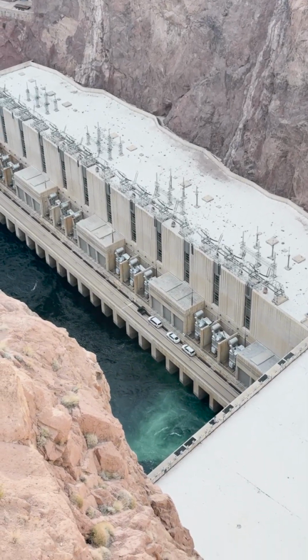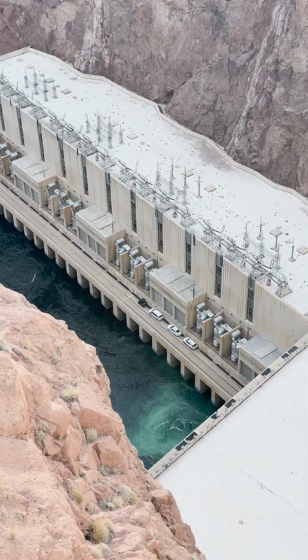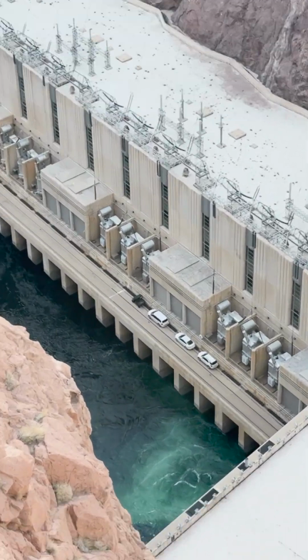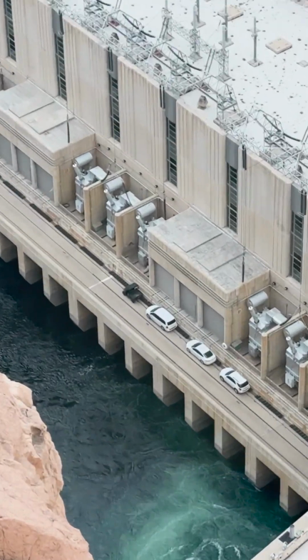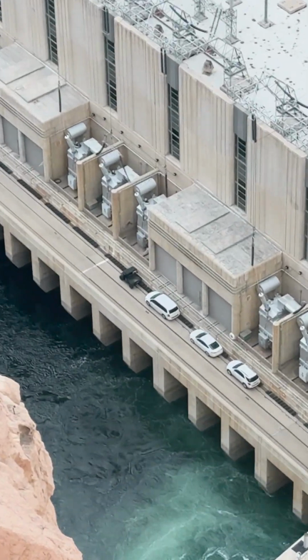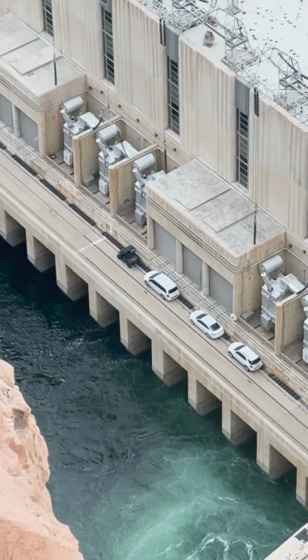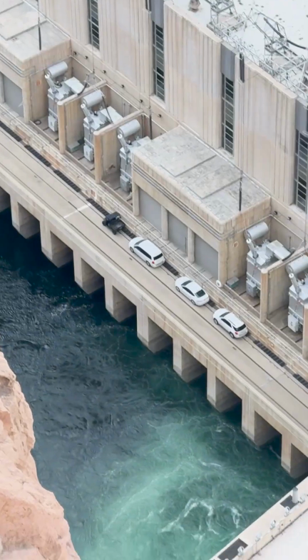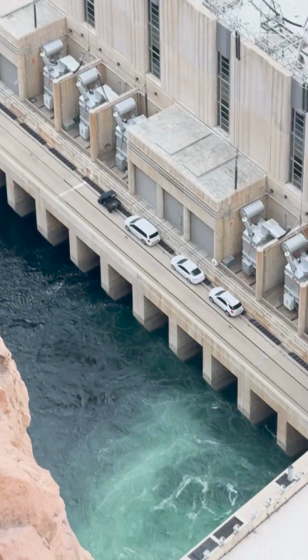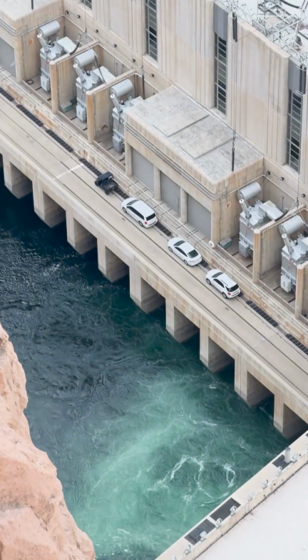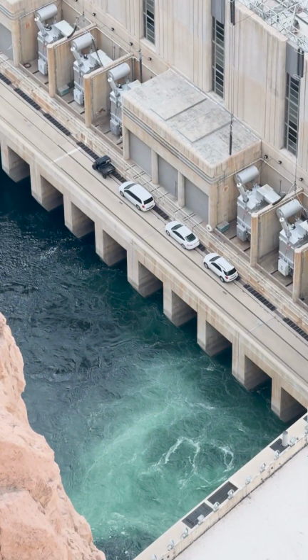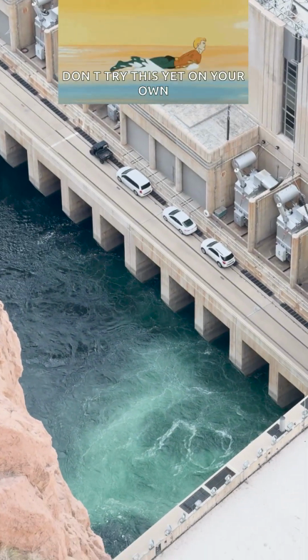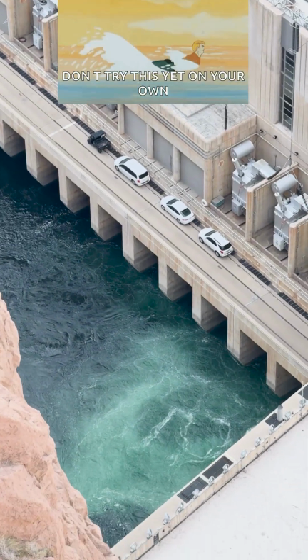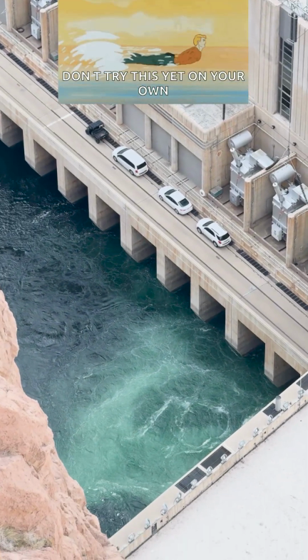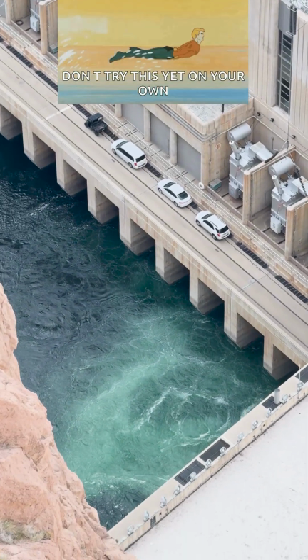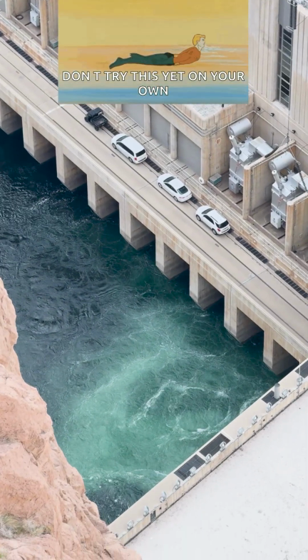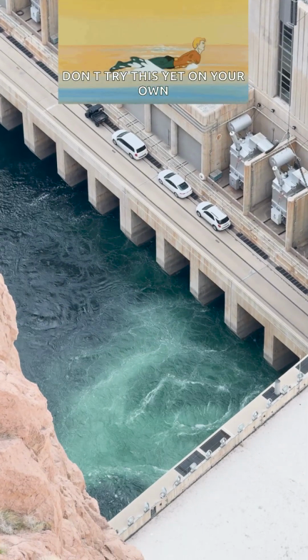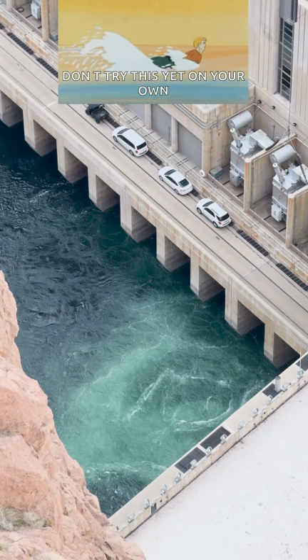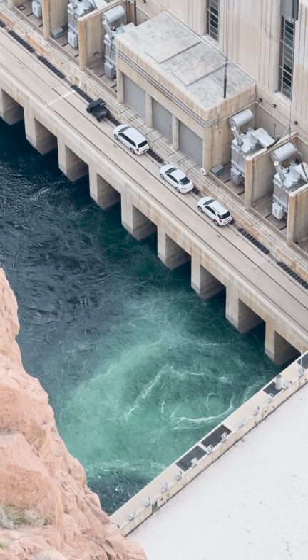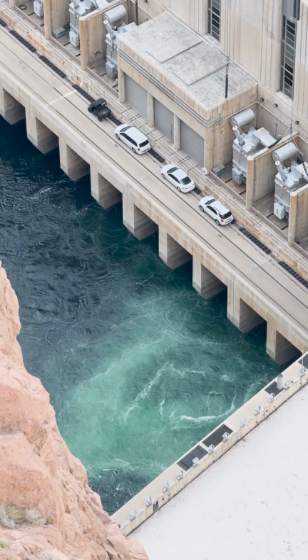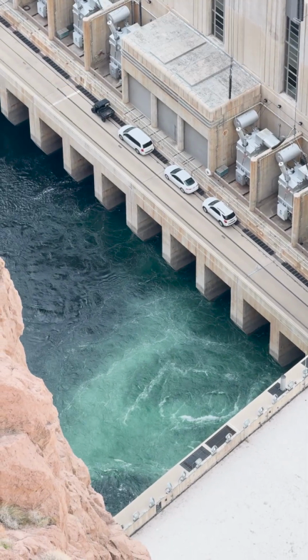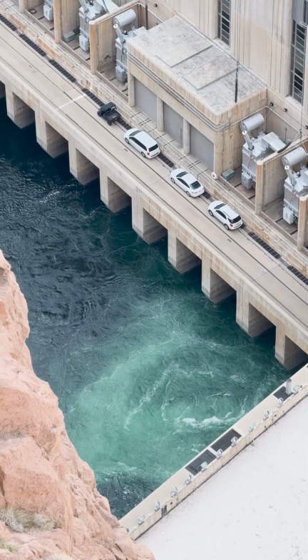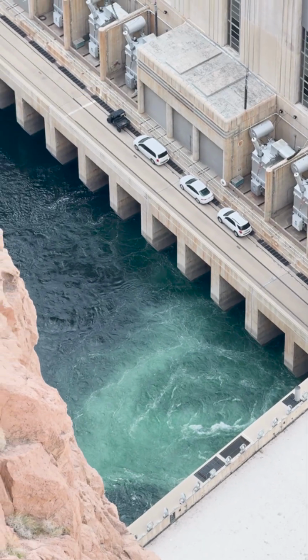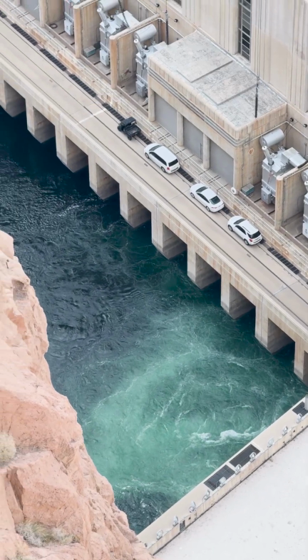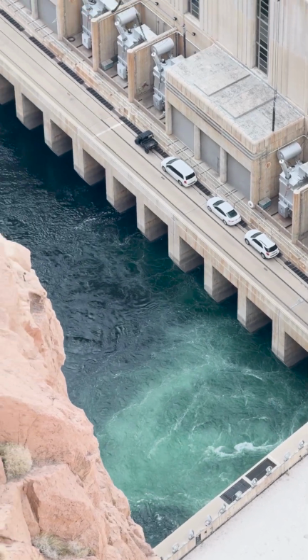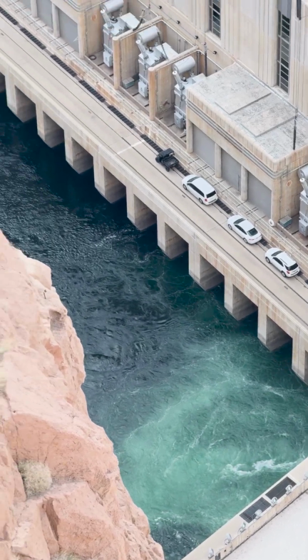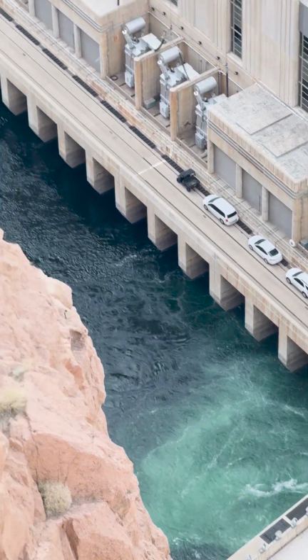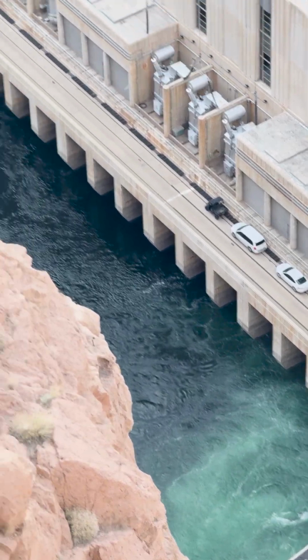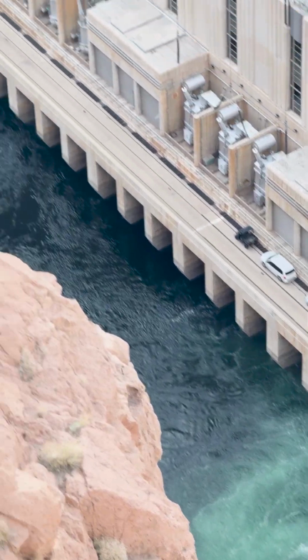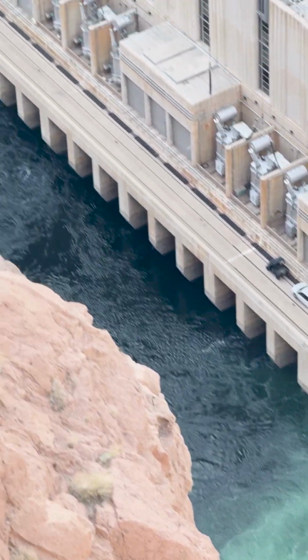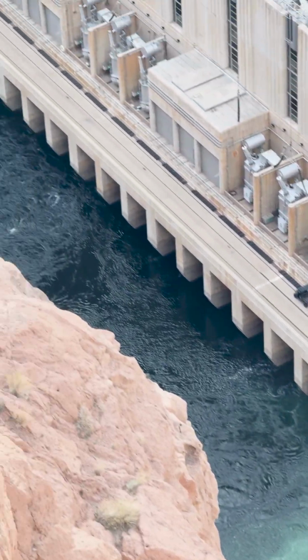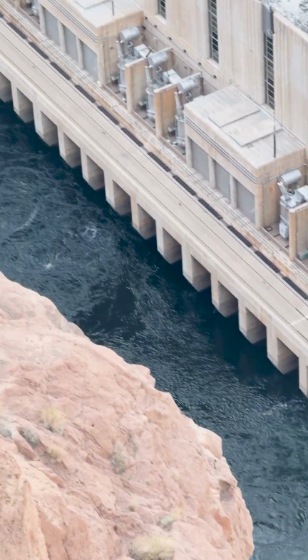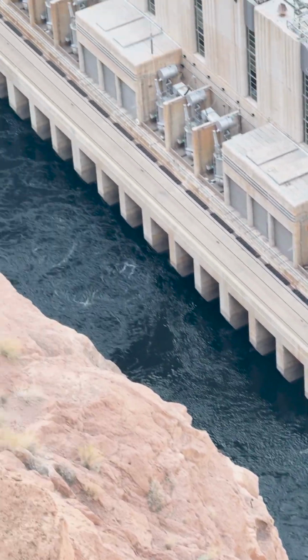And that's why people, you don't swim next to a water dam. Here's the water.